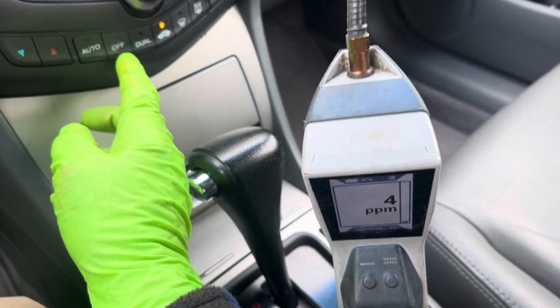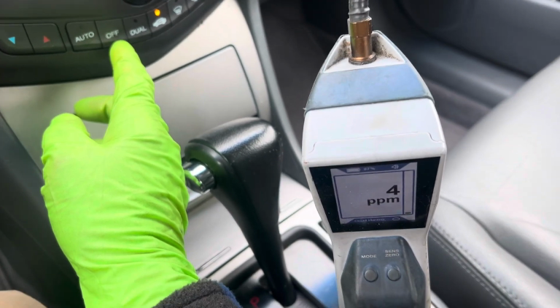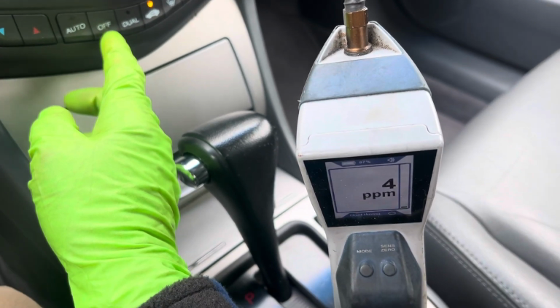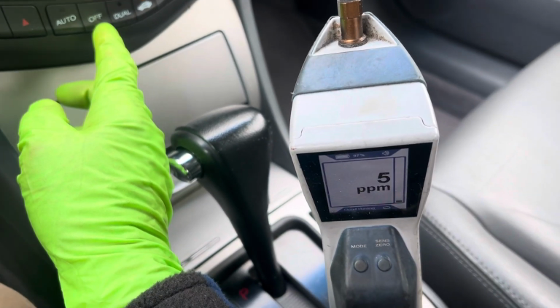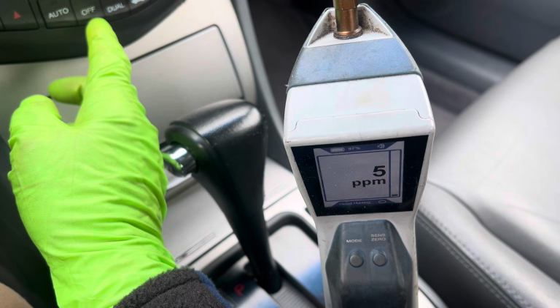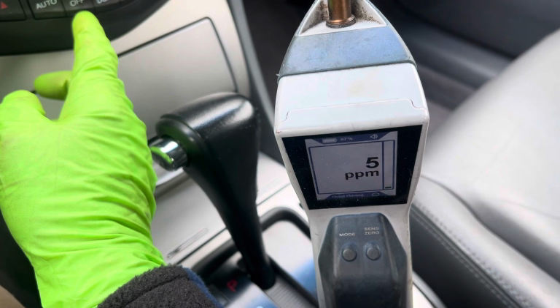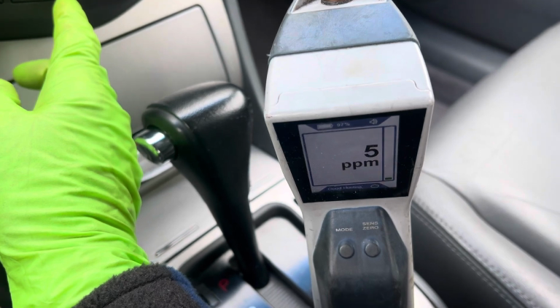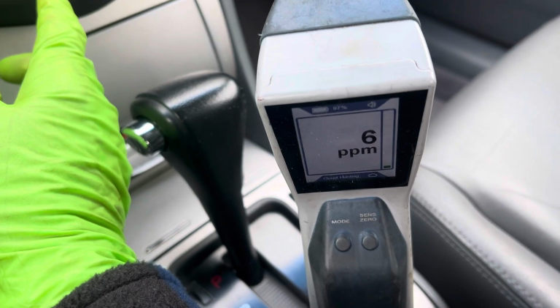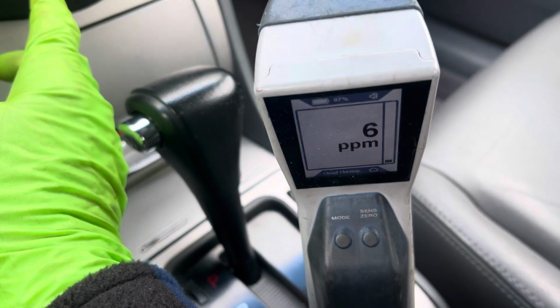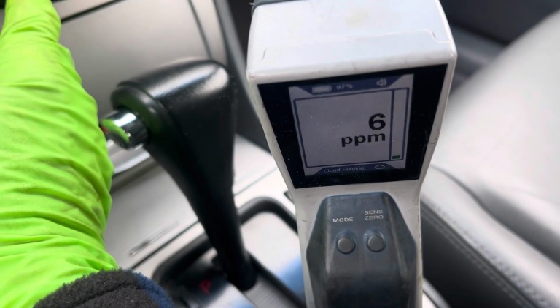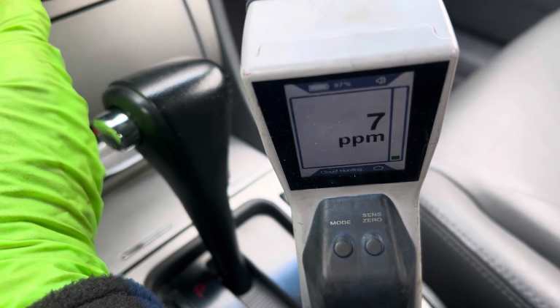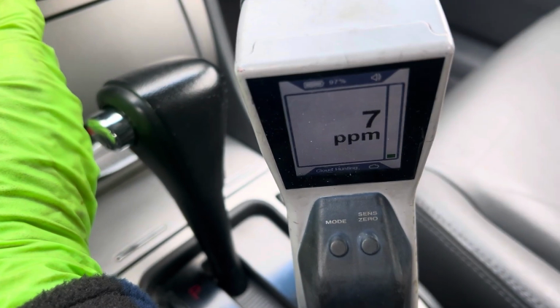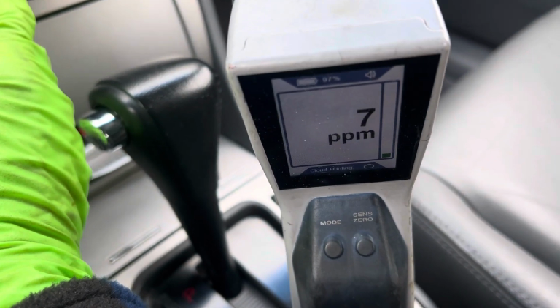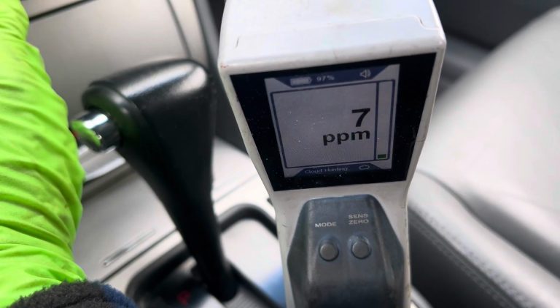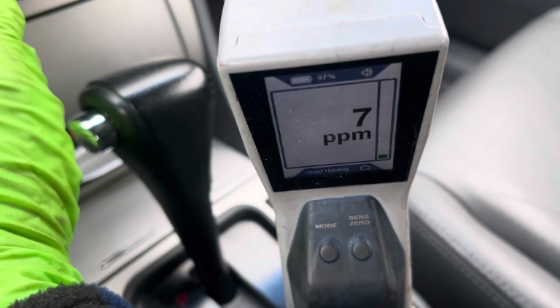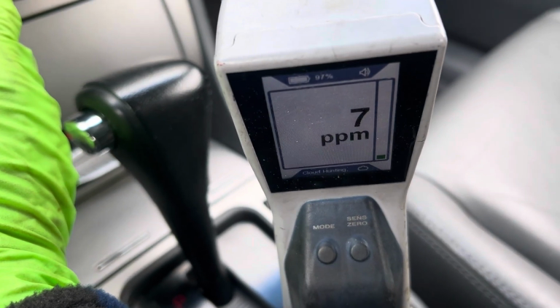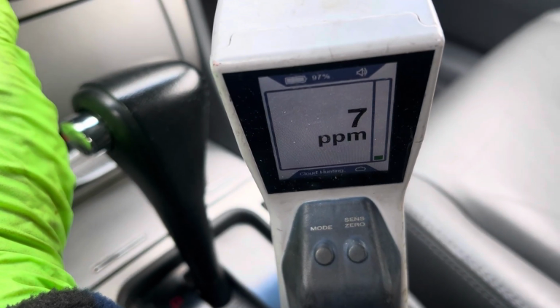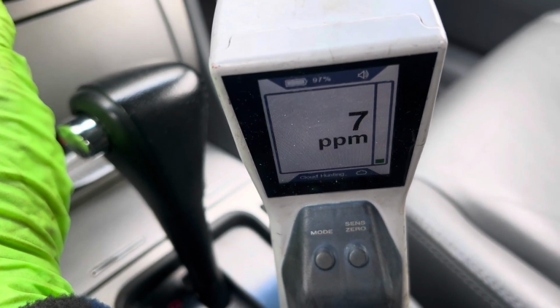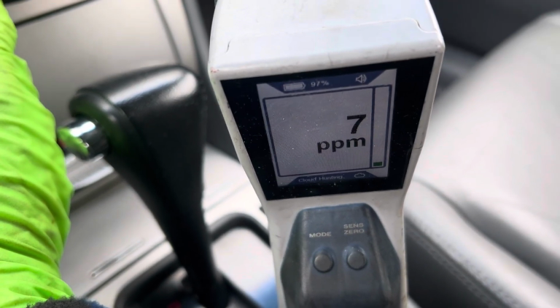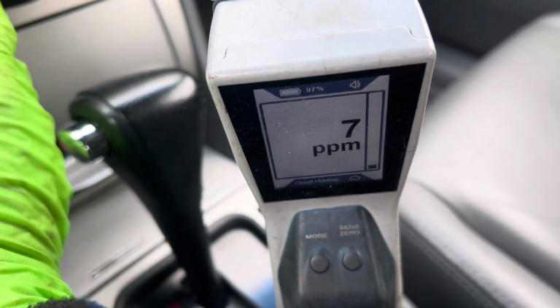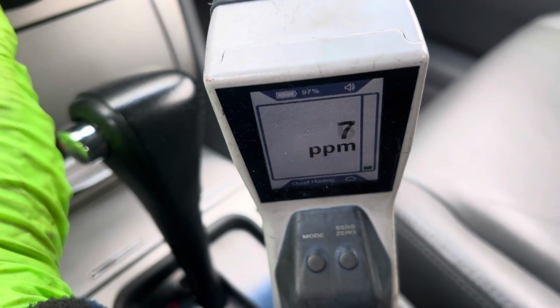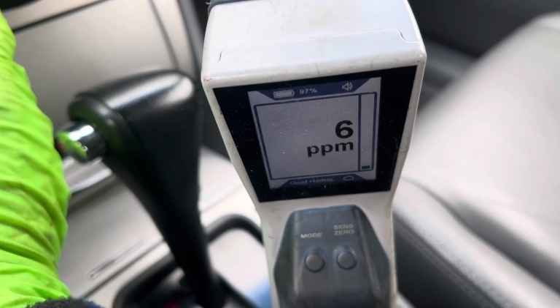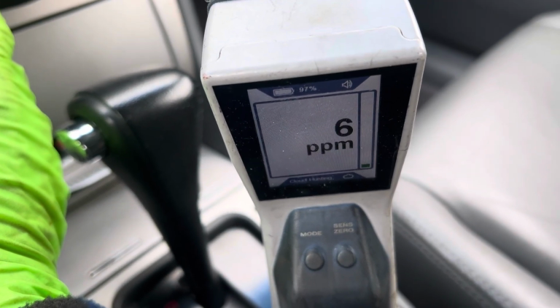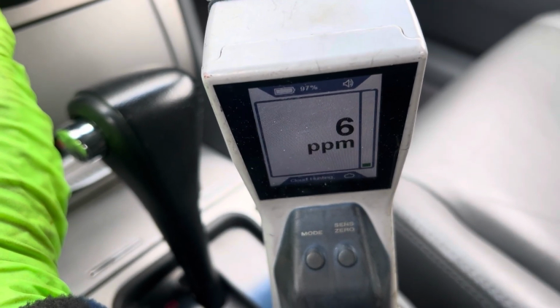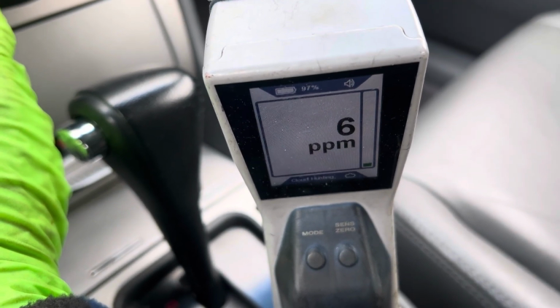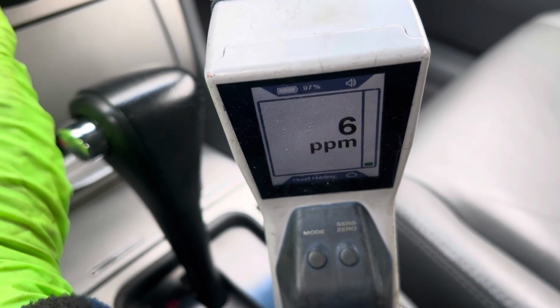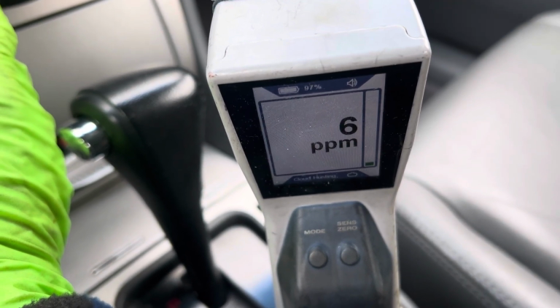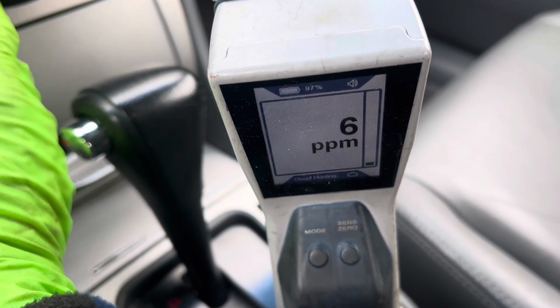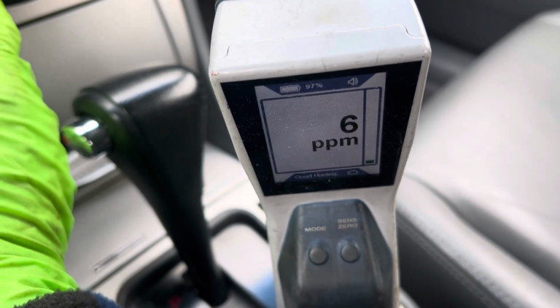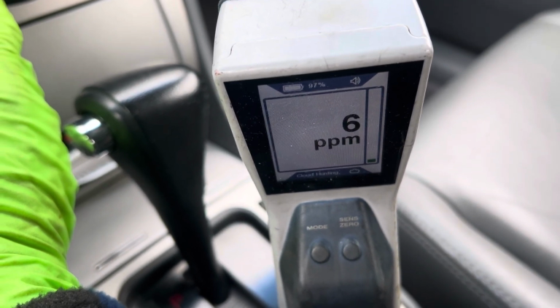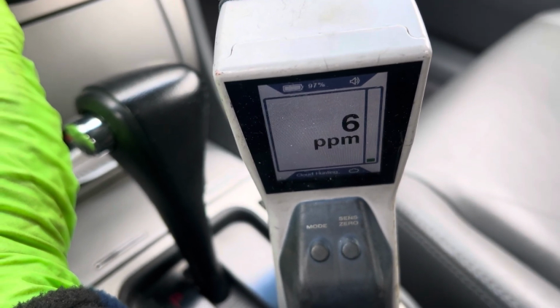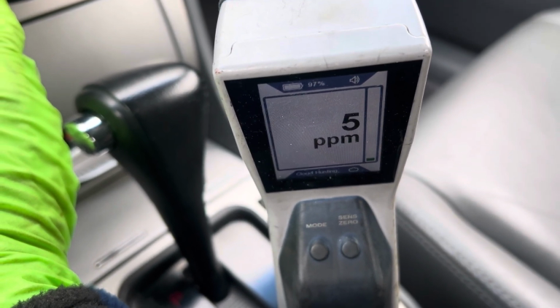There you see it — there it goes, there it goes. That's what we want to see.